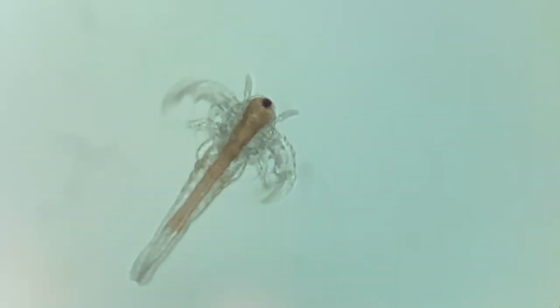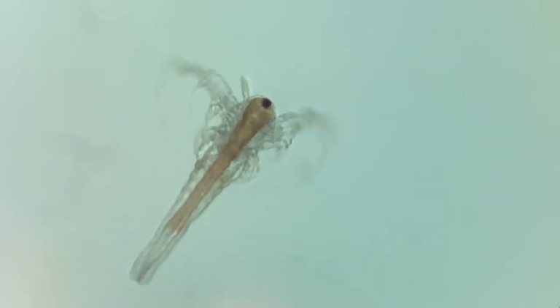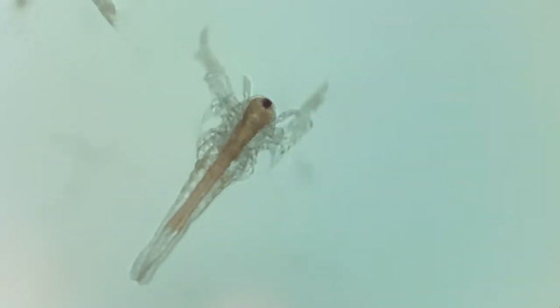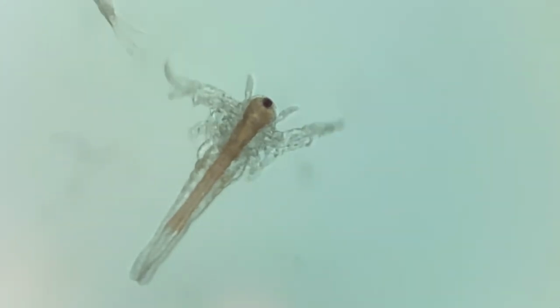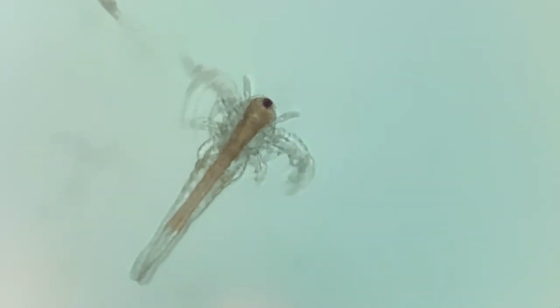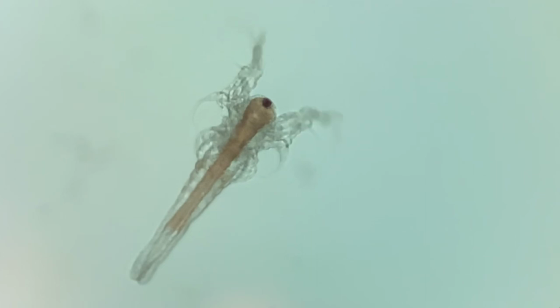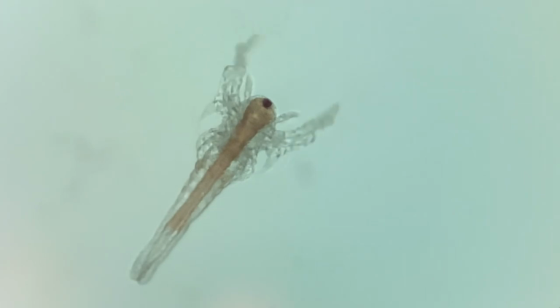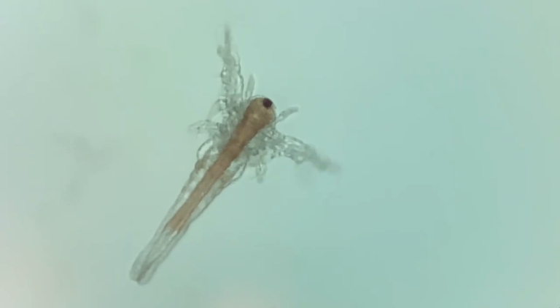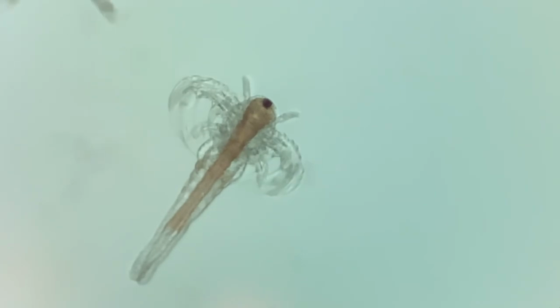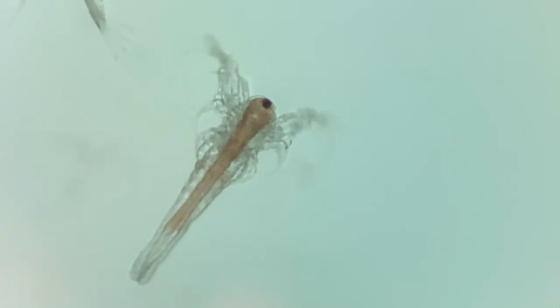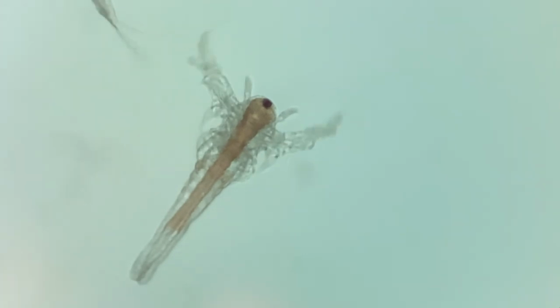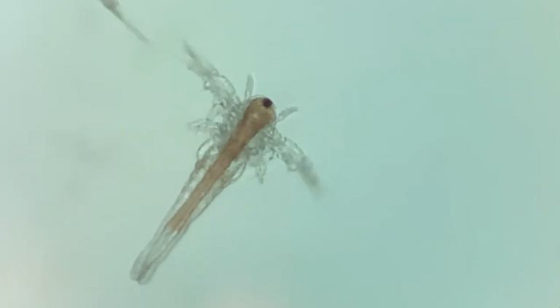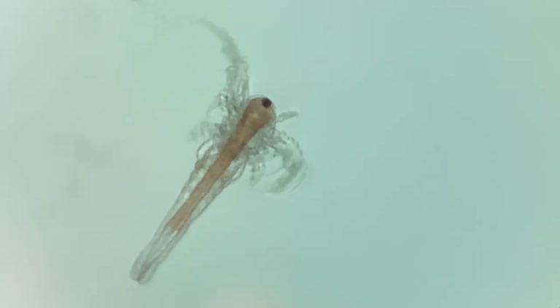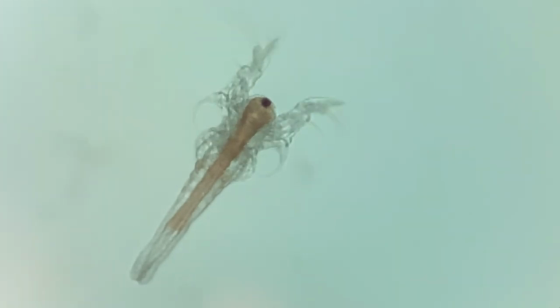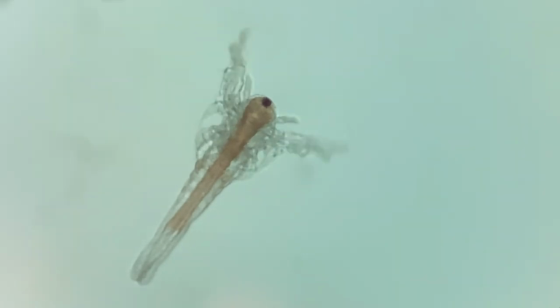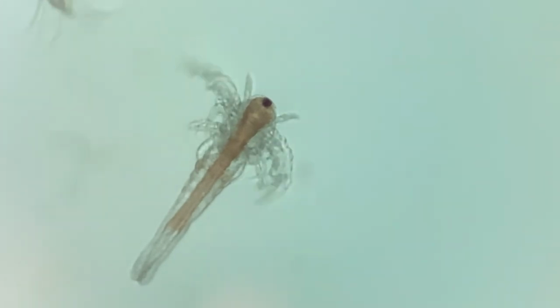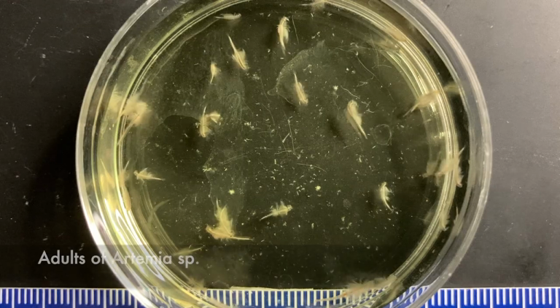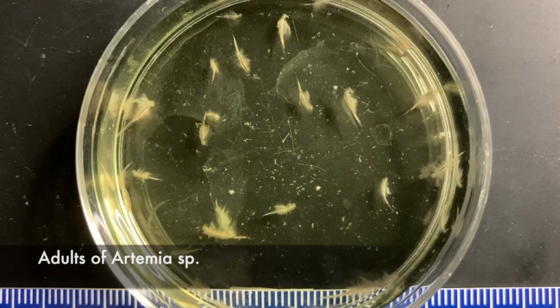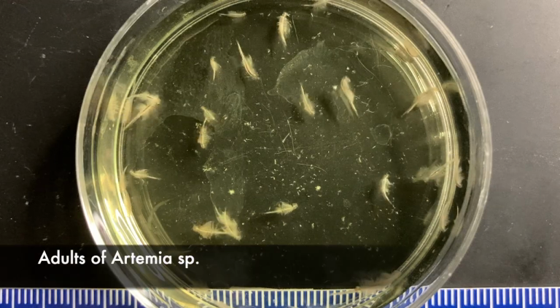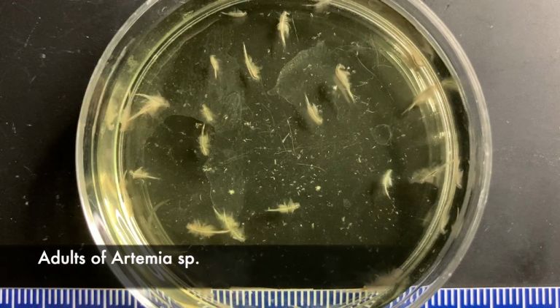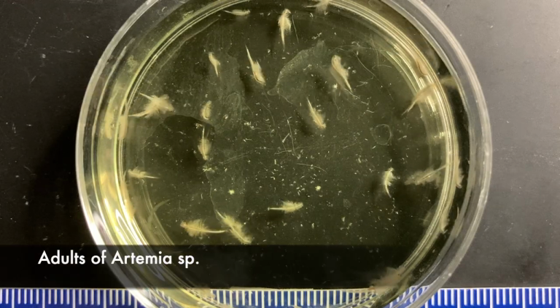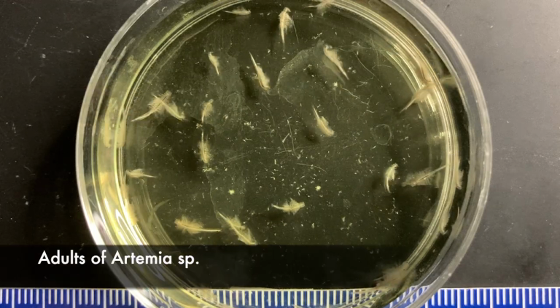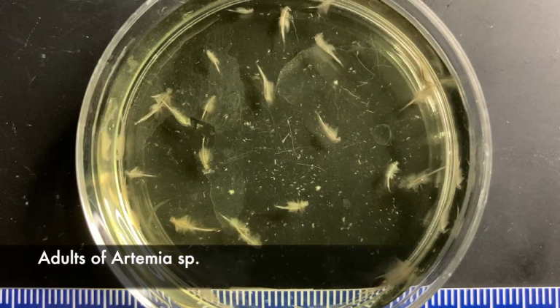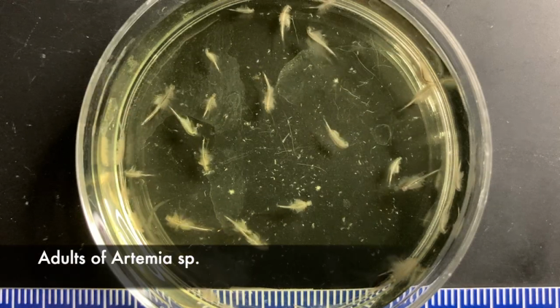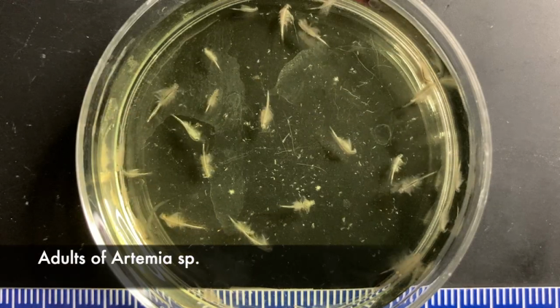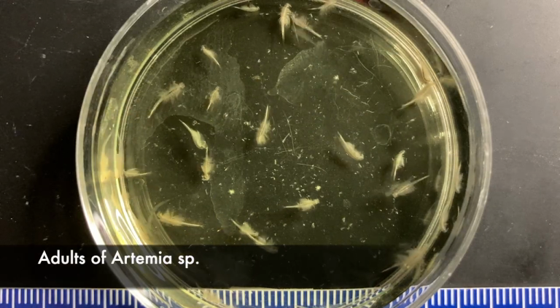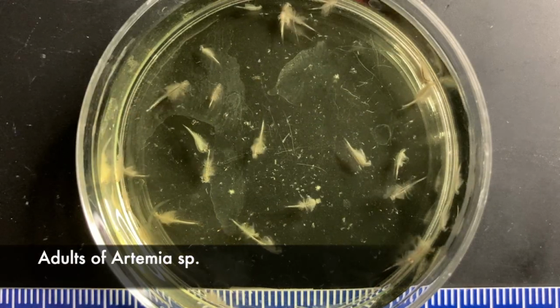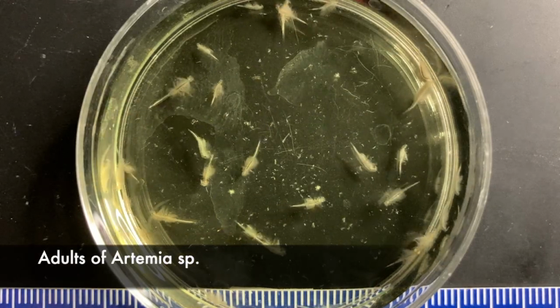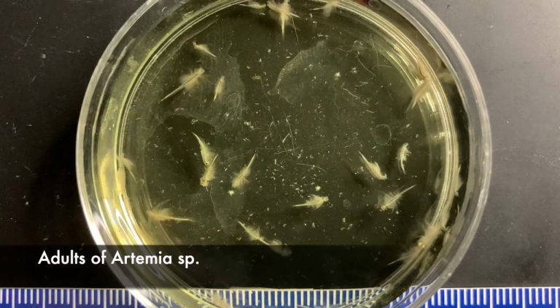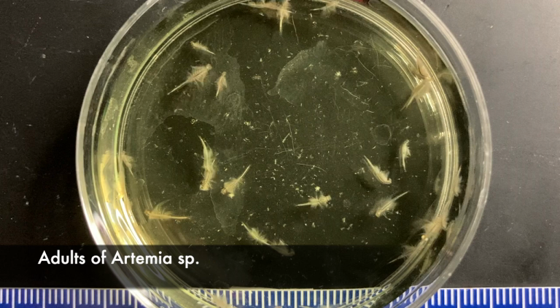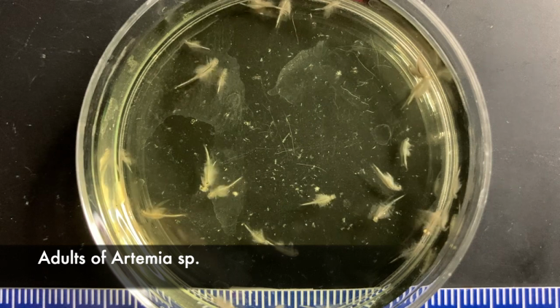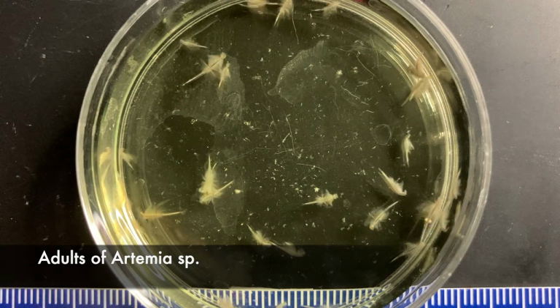As these feed and increase in size via a series of molts, they add segments and eventually reach adulthood. Here are some adults.